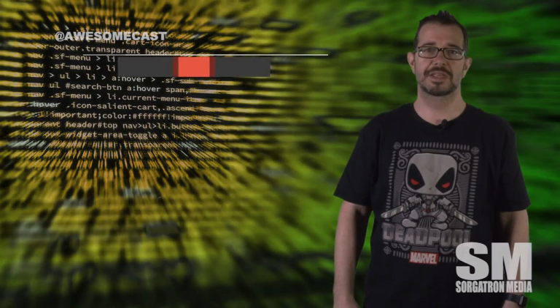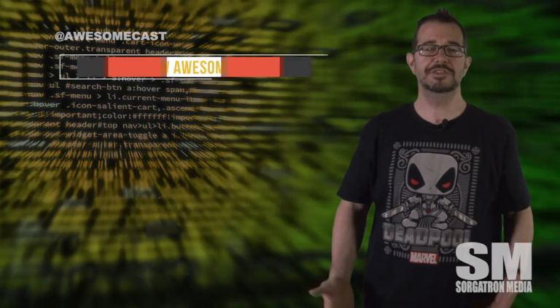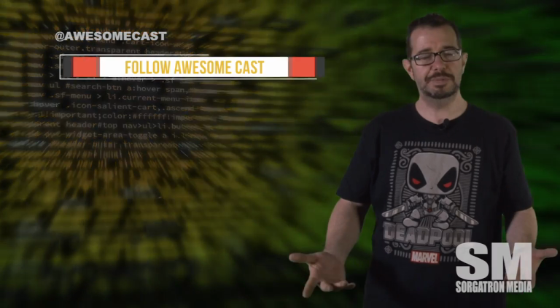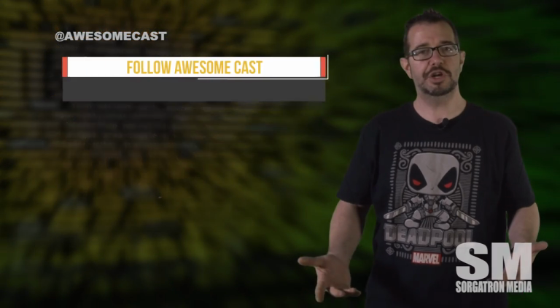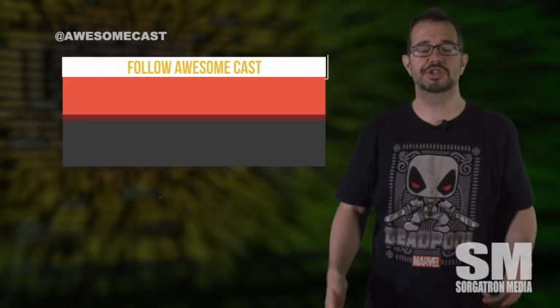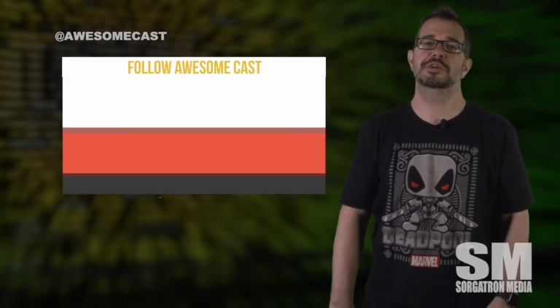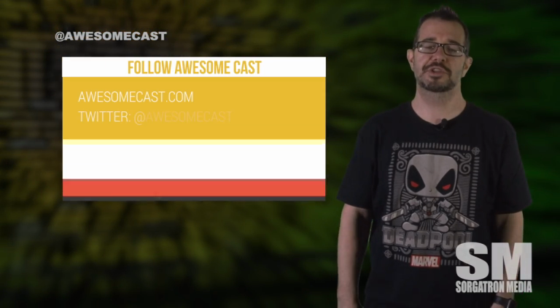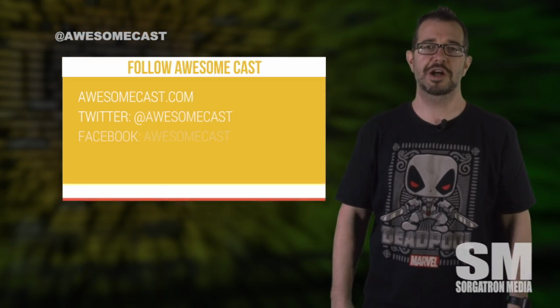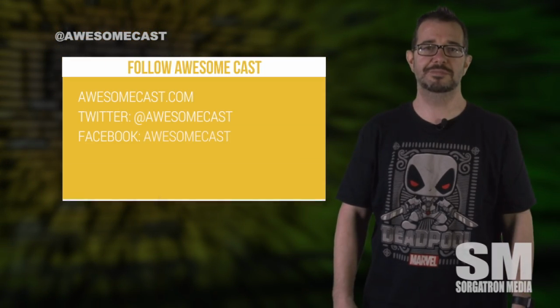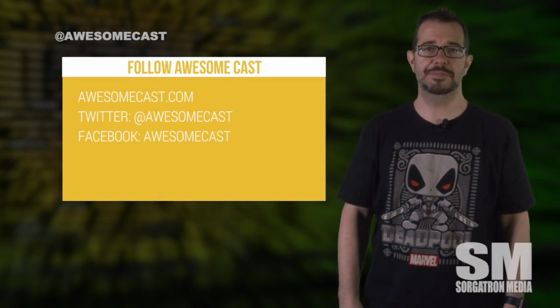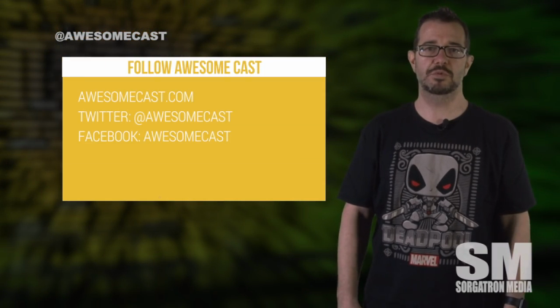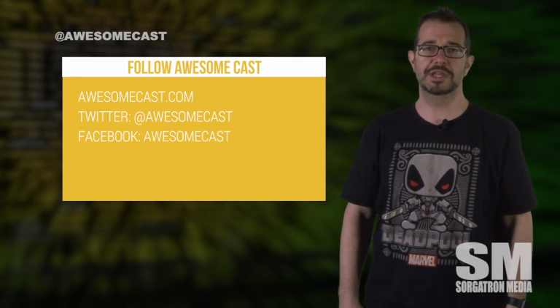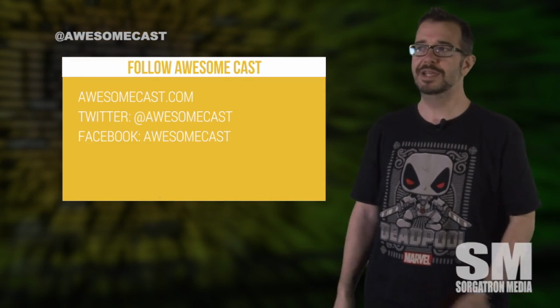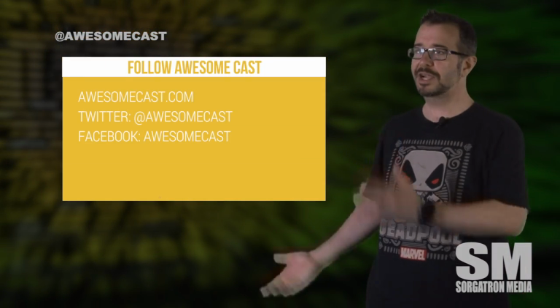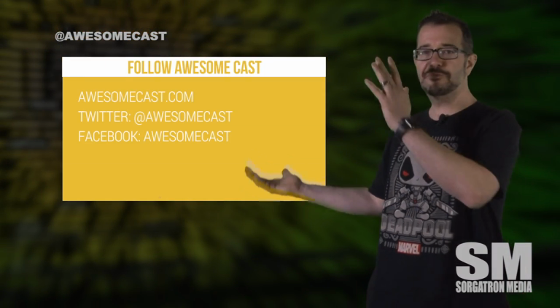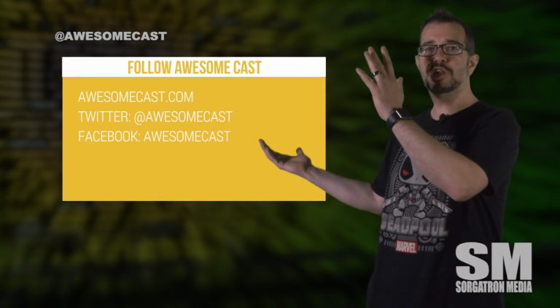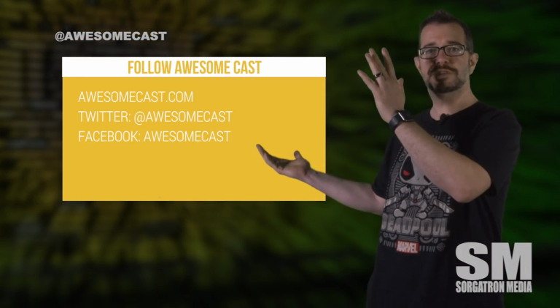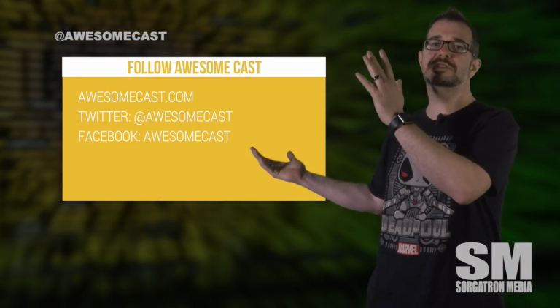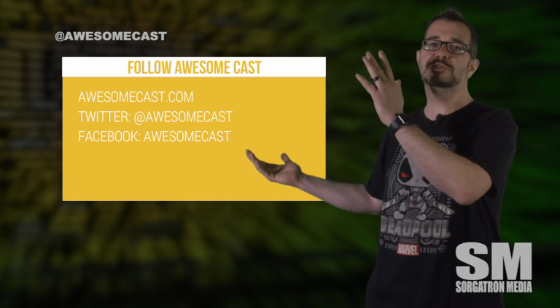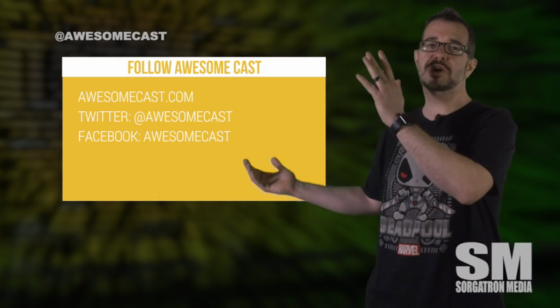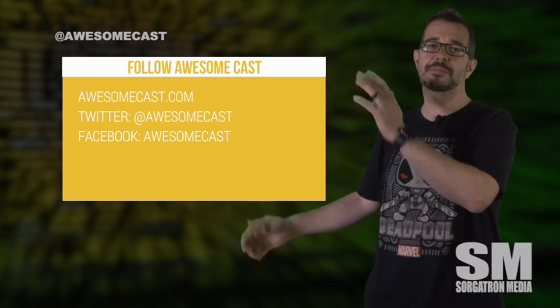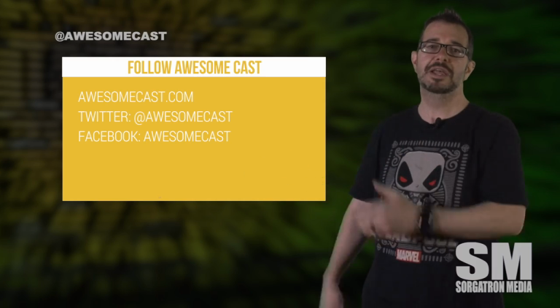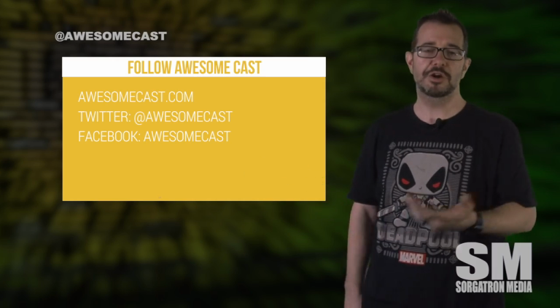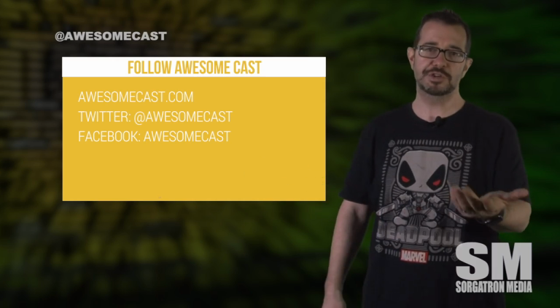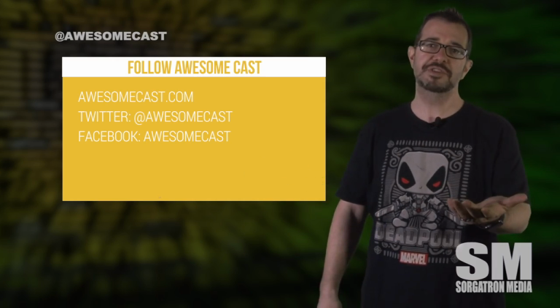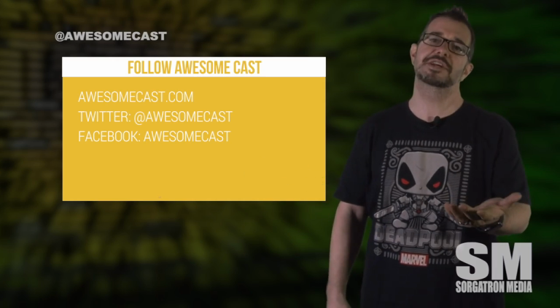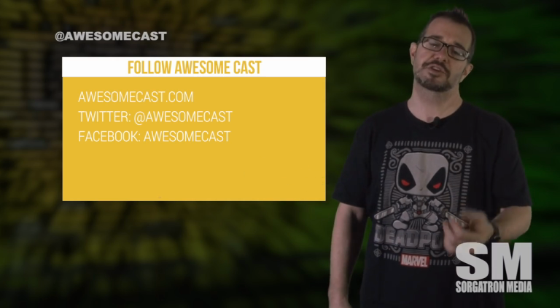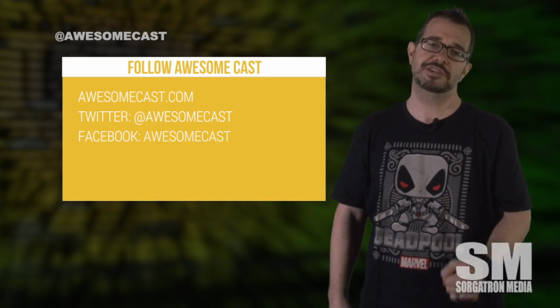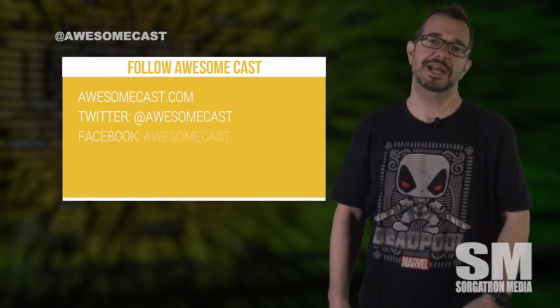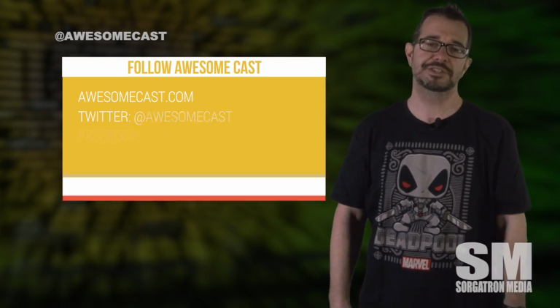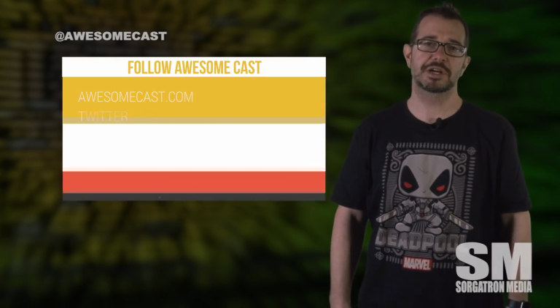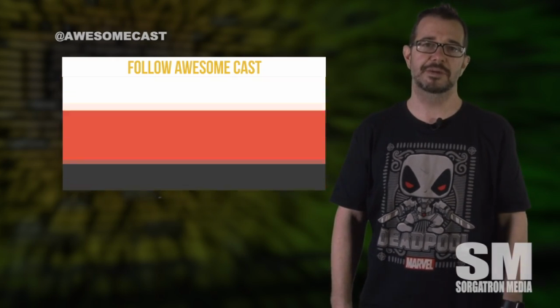This has been John Cicillo with your awesome tip of the week. Come follow us and subscribe and also visit us on awesomecast.com.